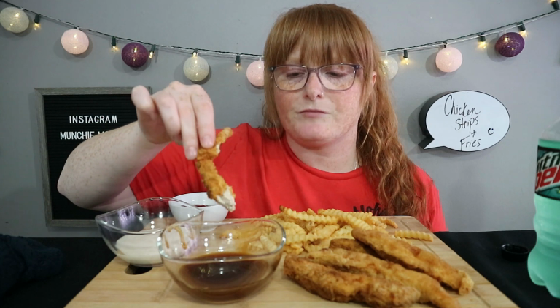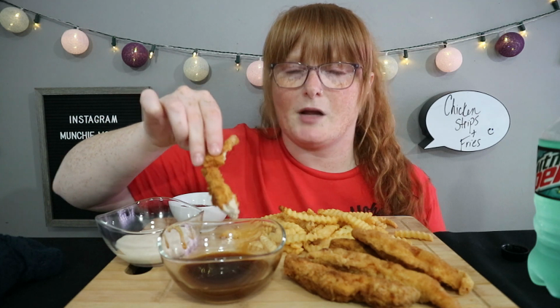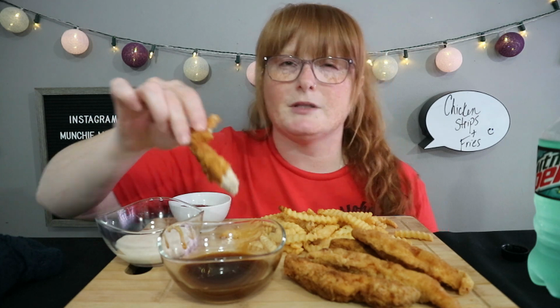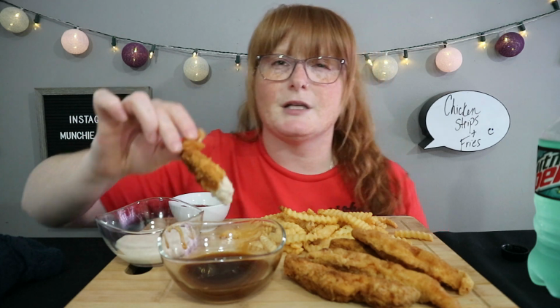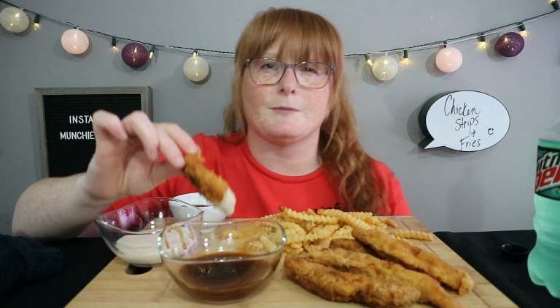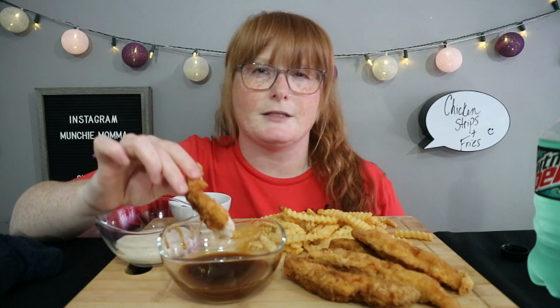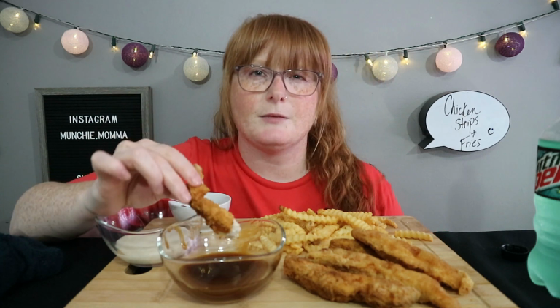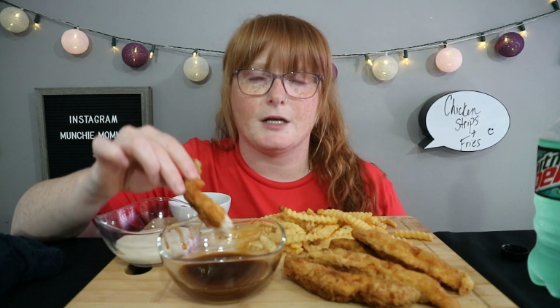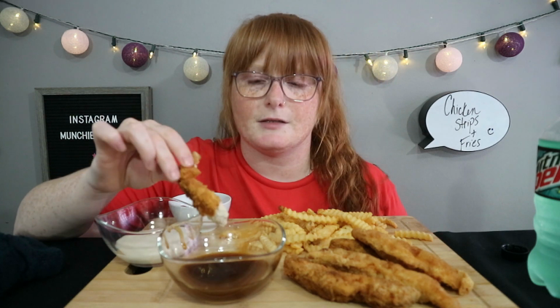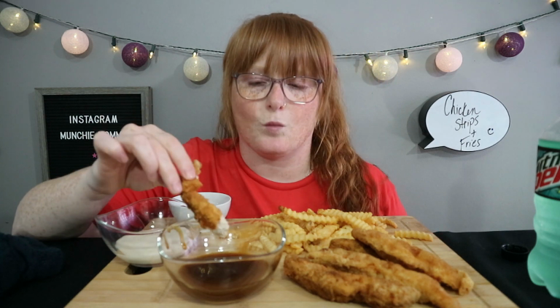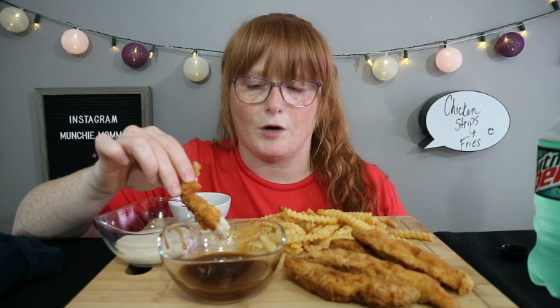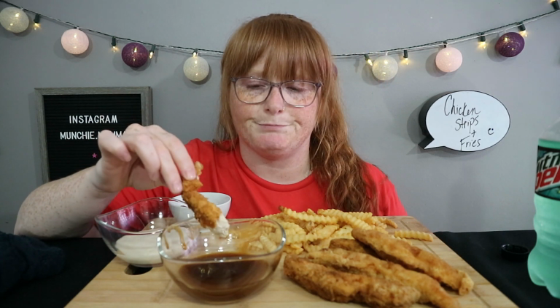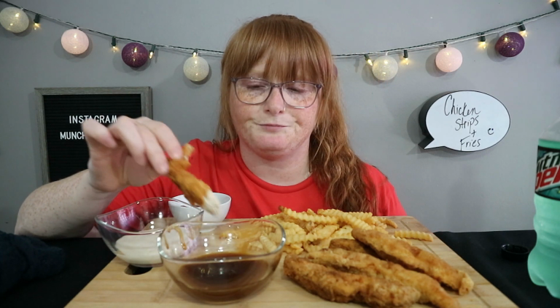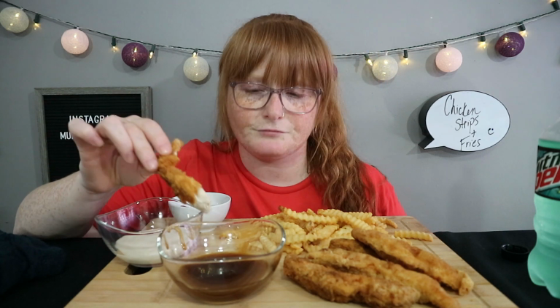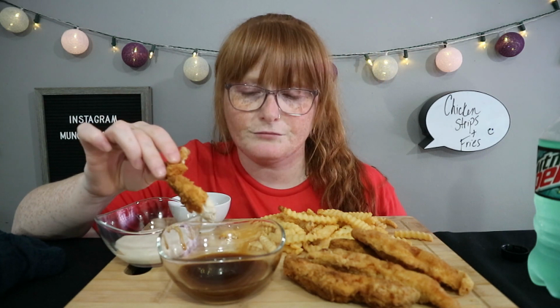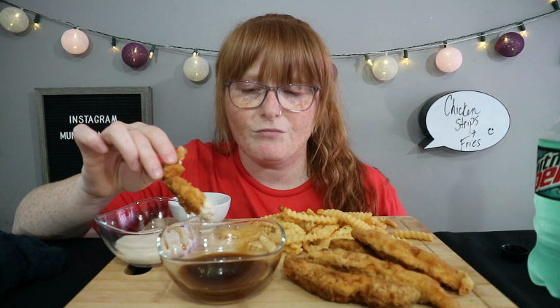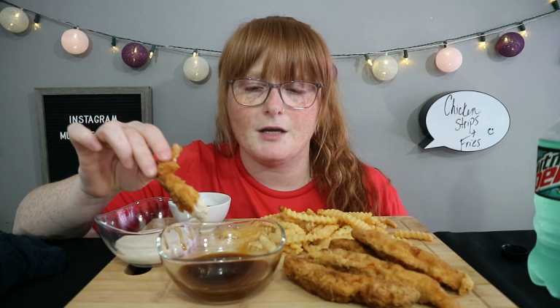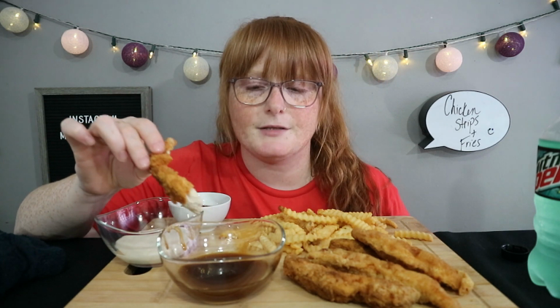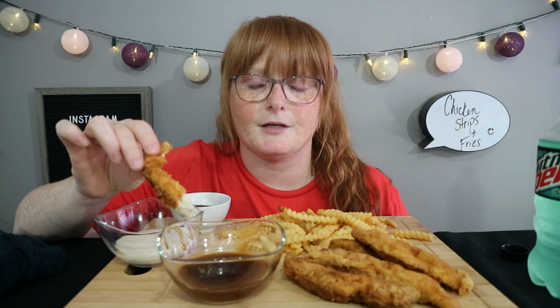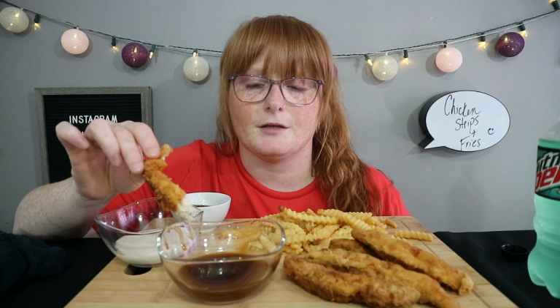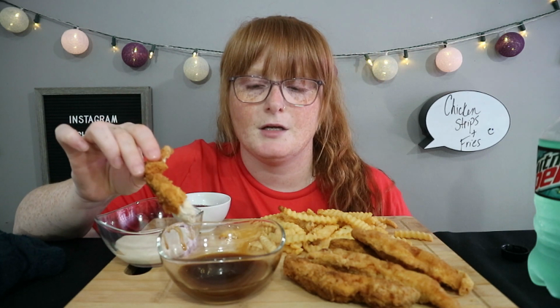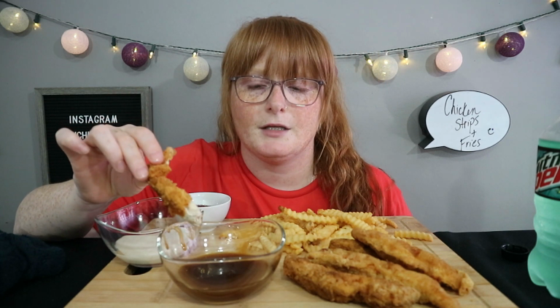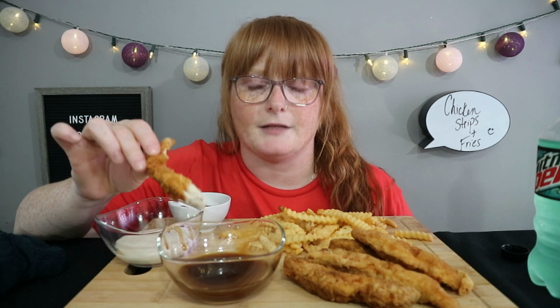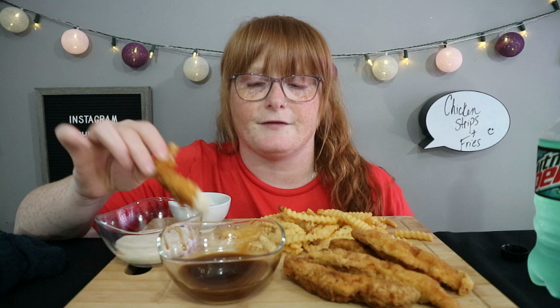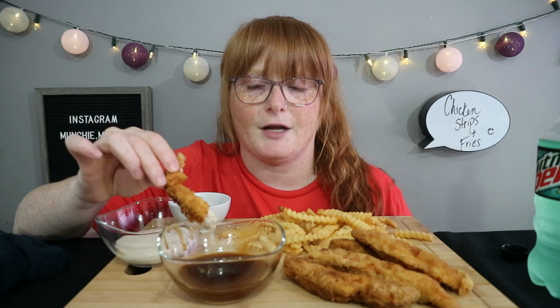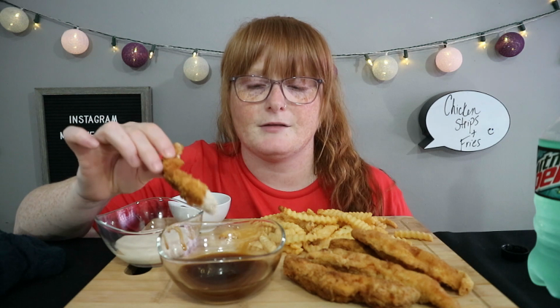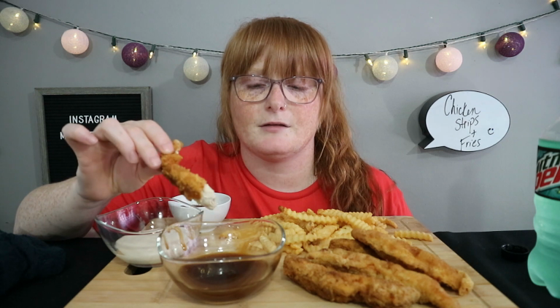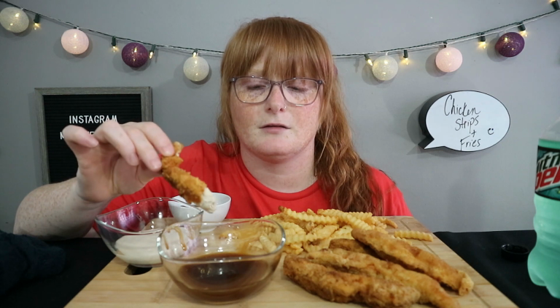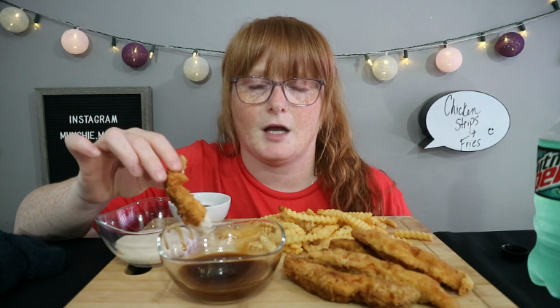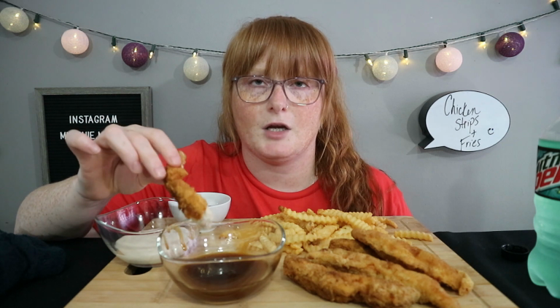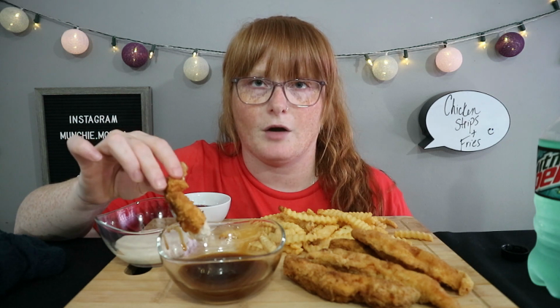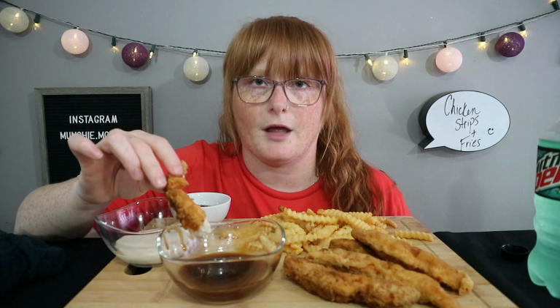I don't want to say spicy, but it is warm. And it's the Frank's Honey Garlic.